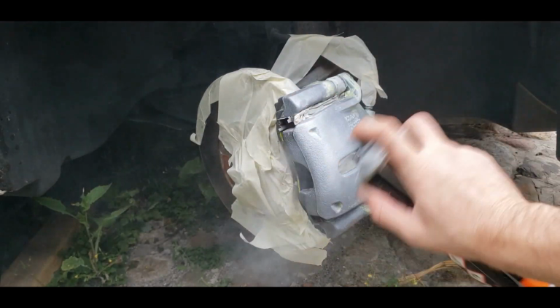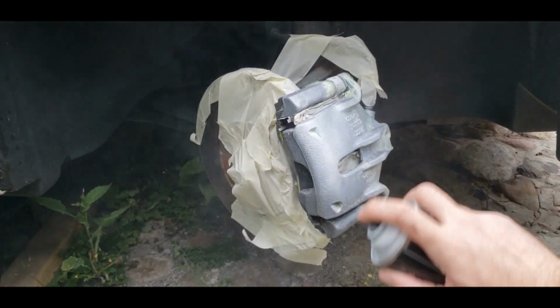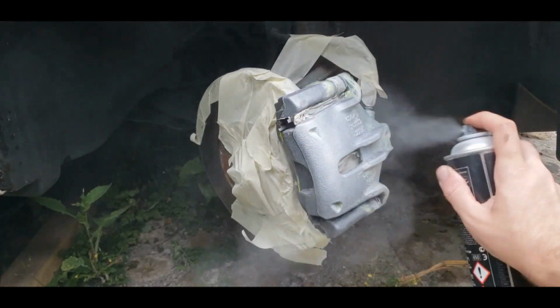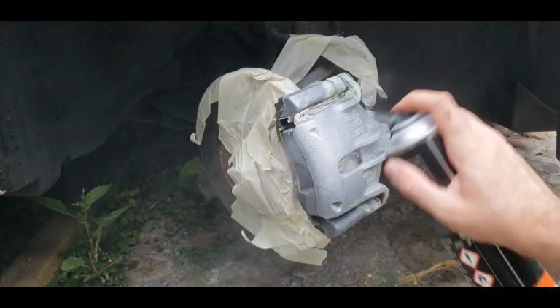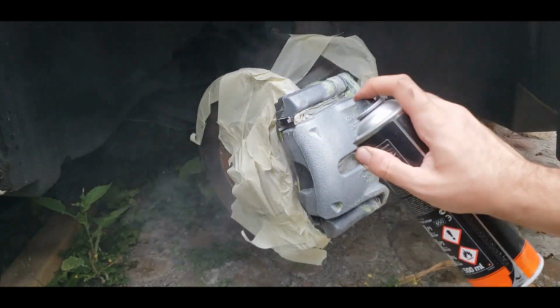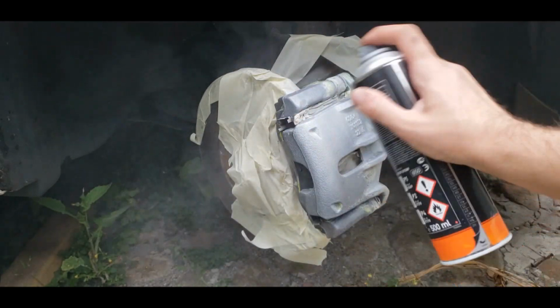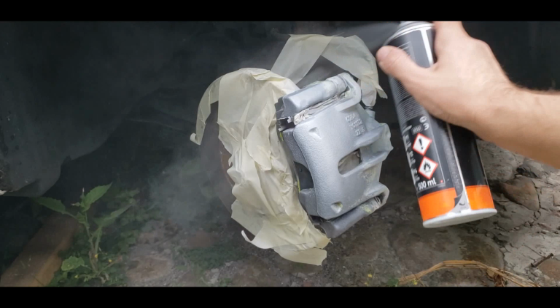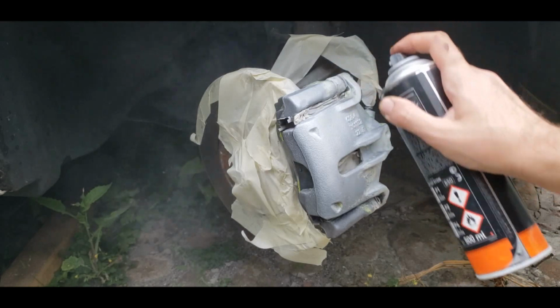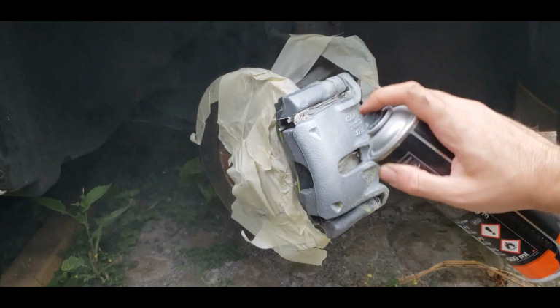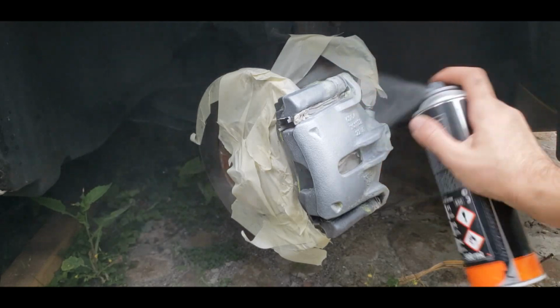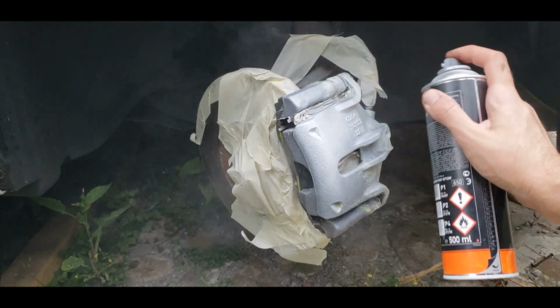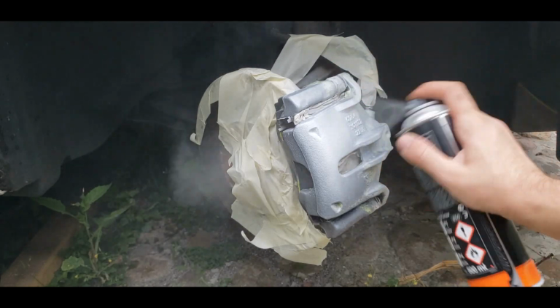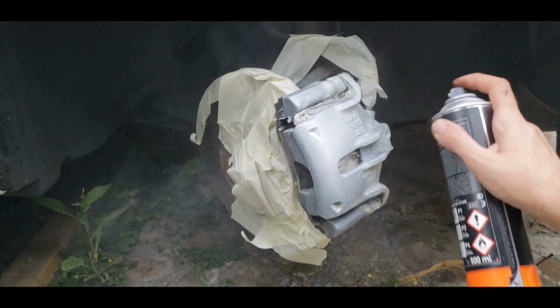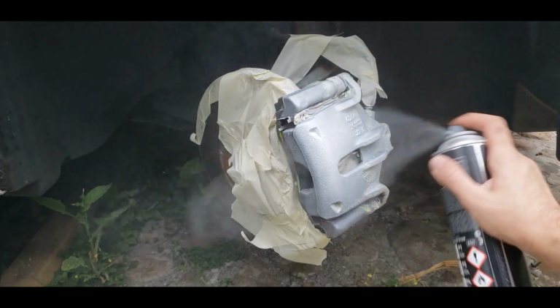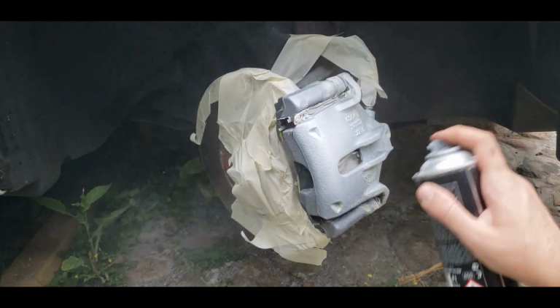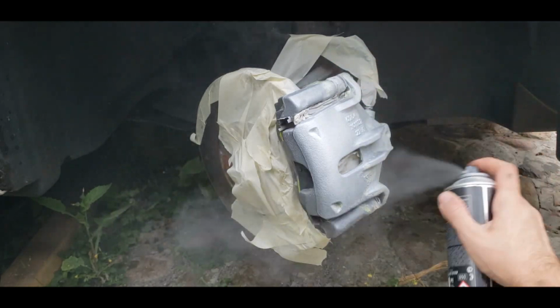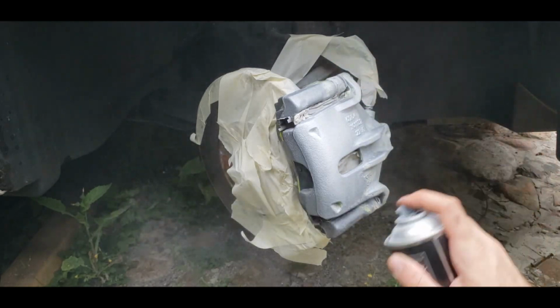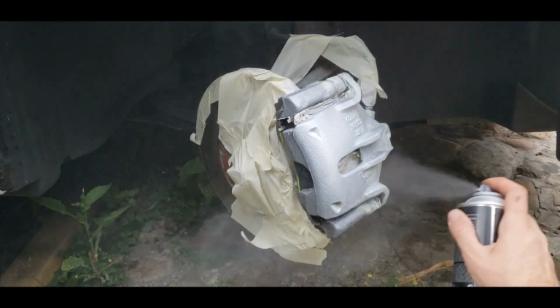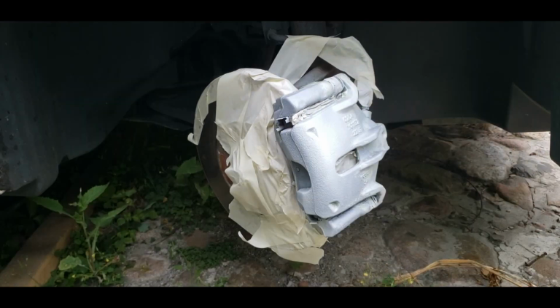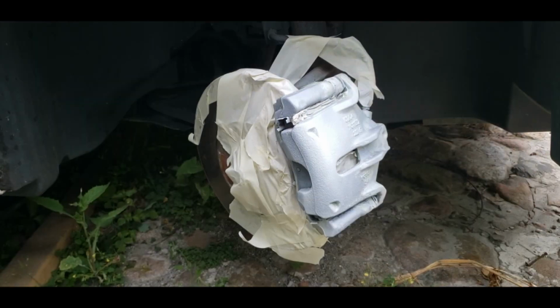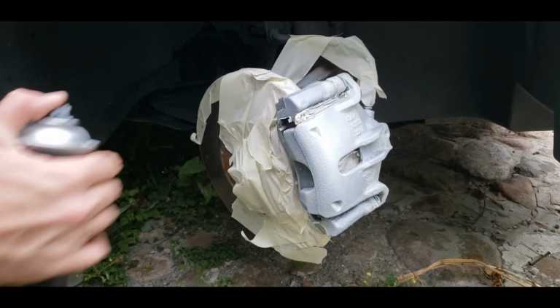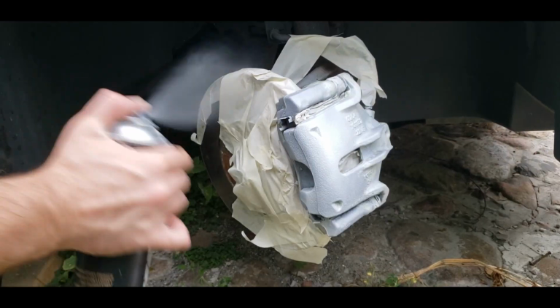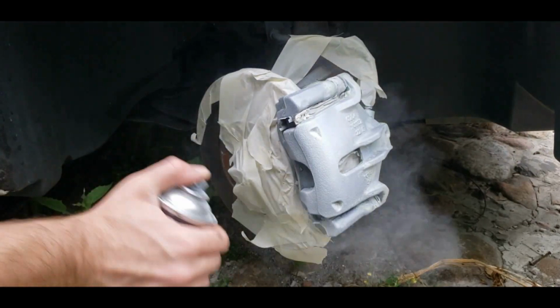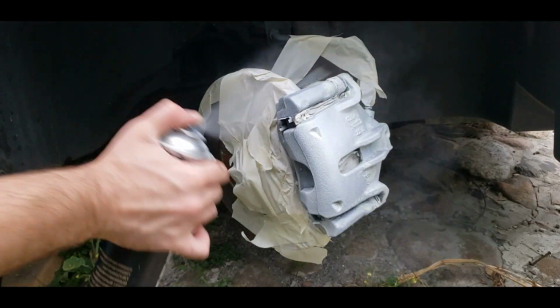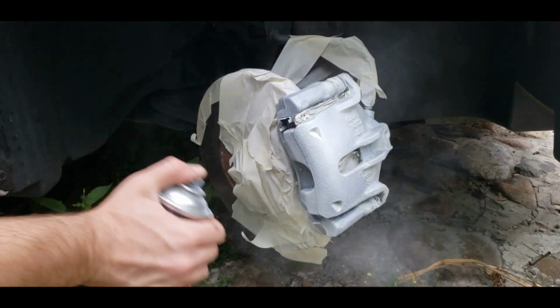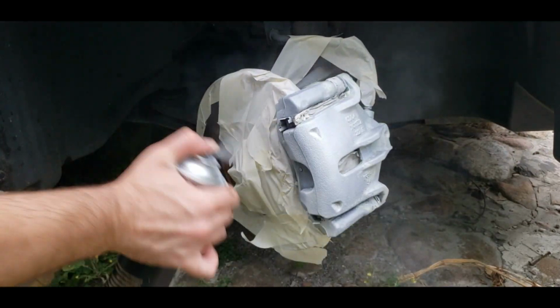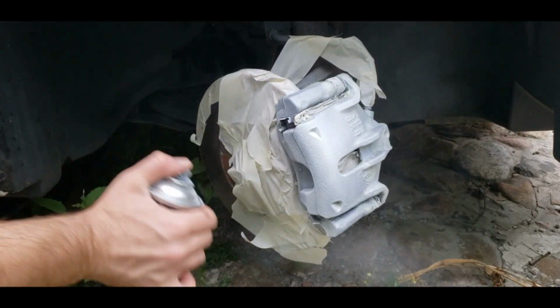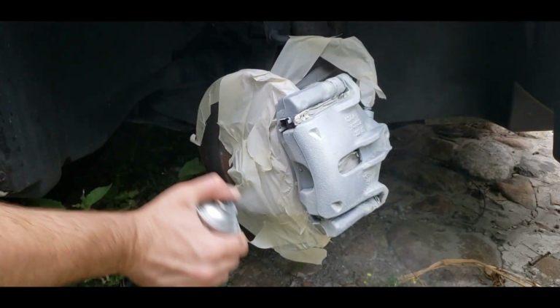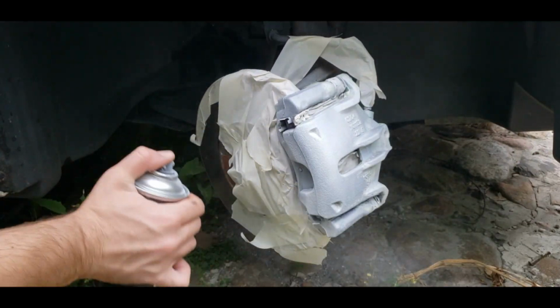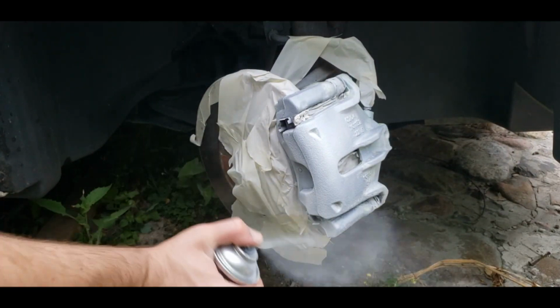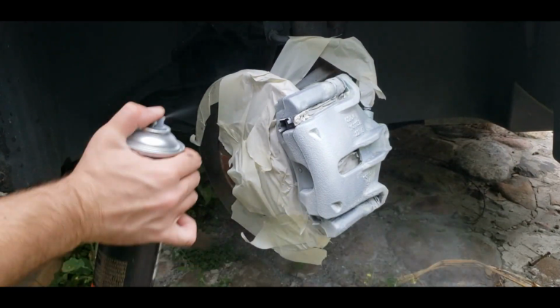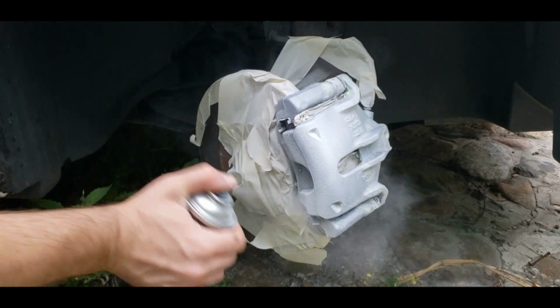The brake calipers have been preserved in a good condition, but I wanted to make both of them monochromatic.